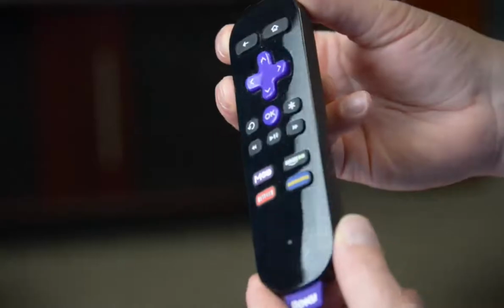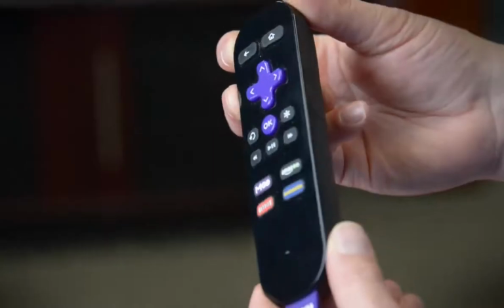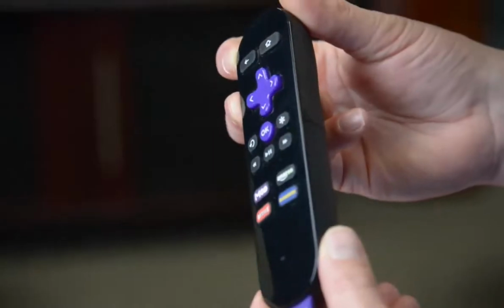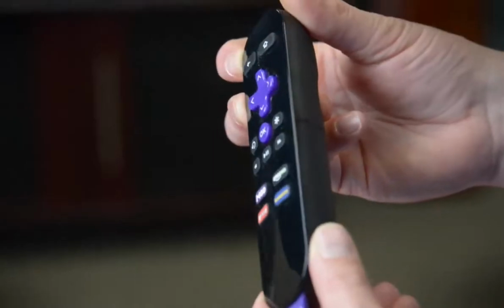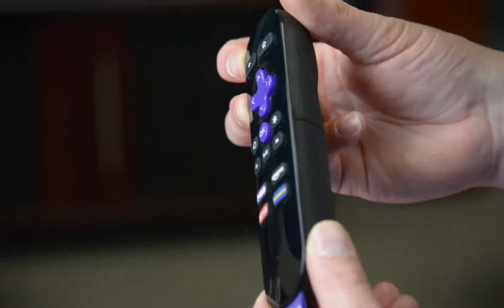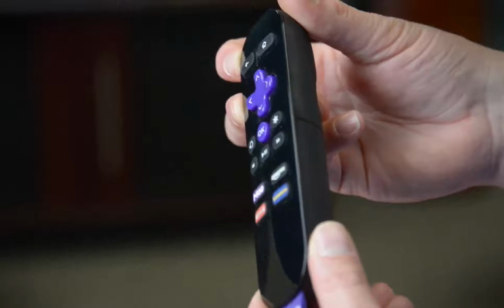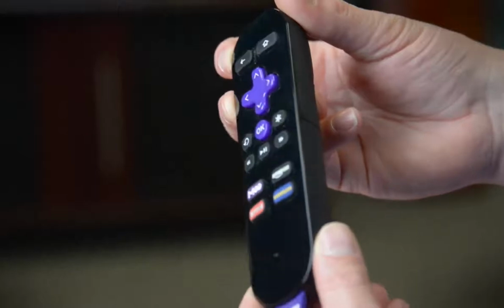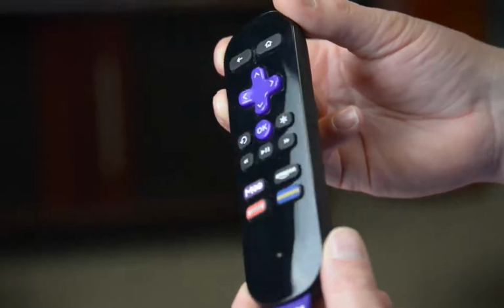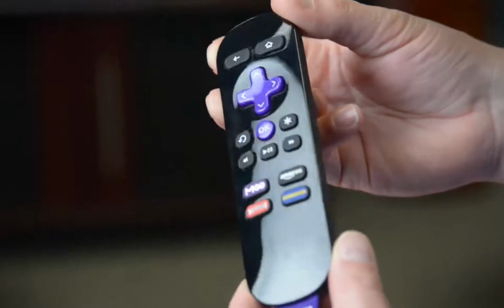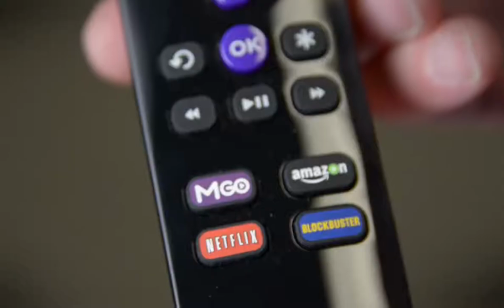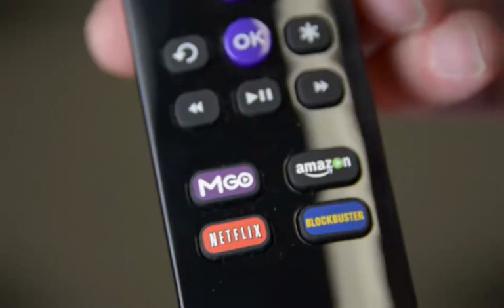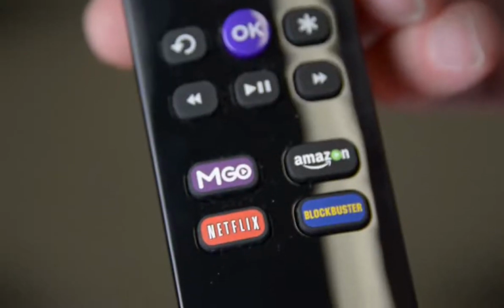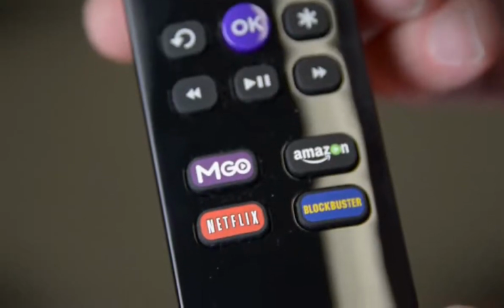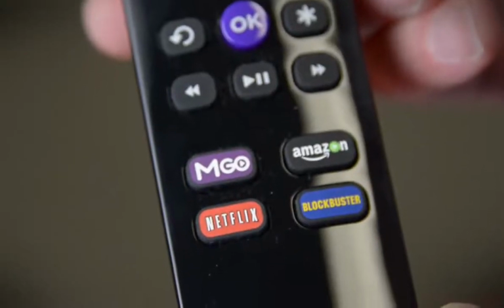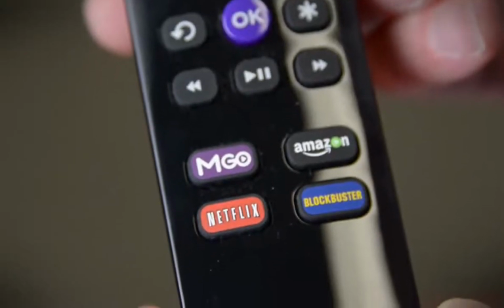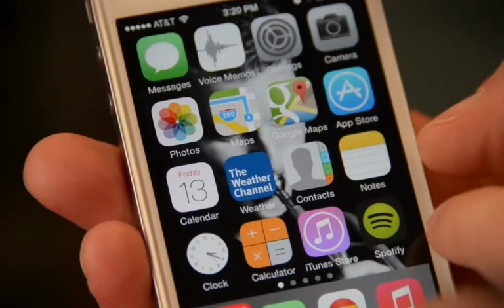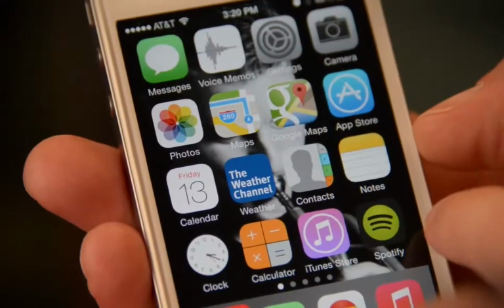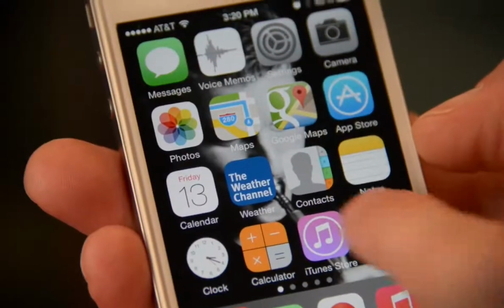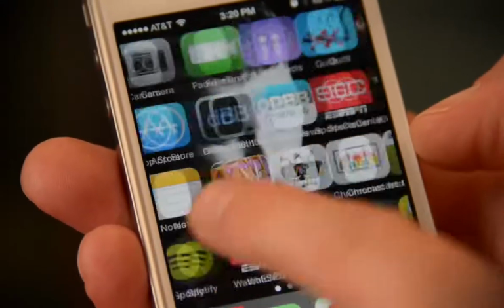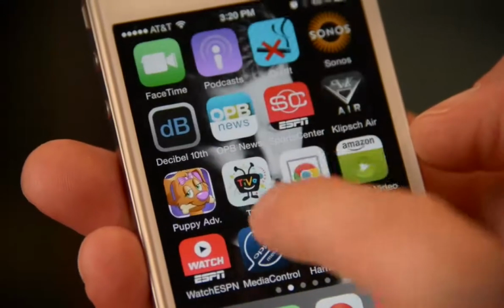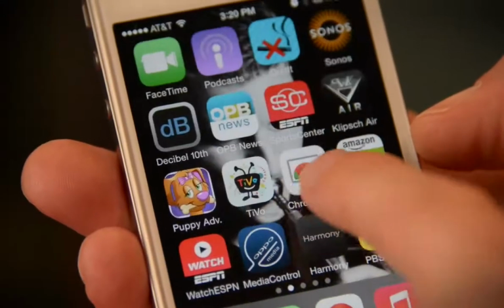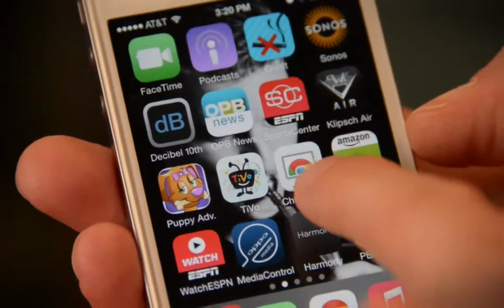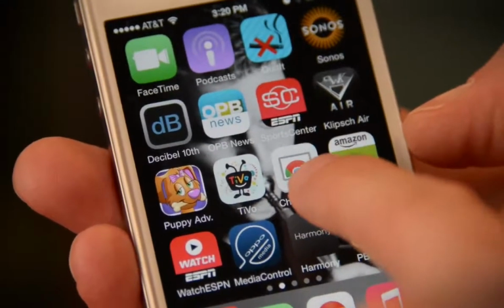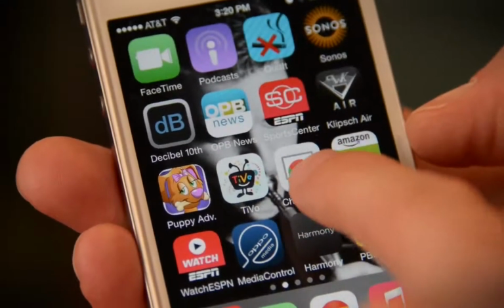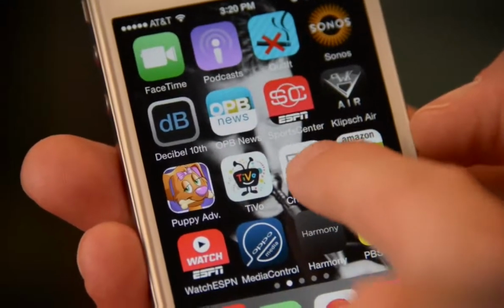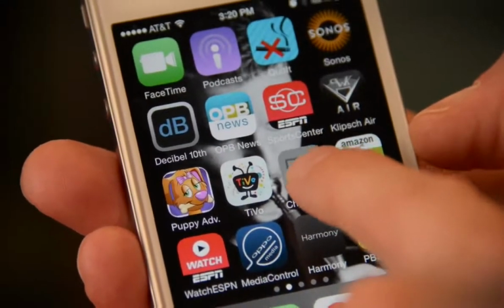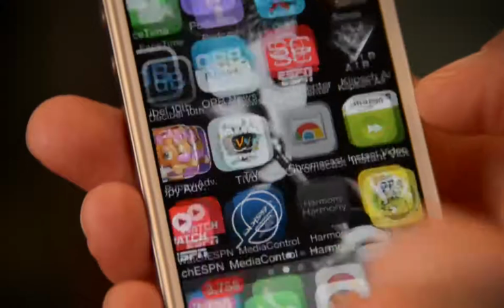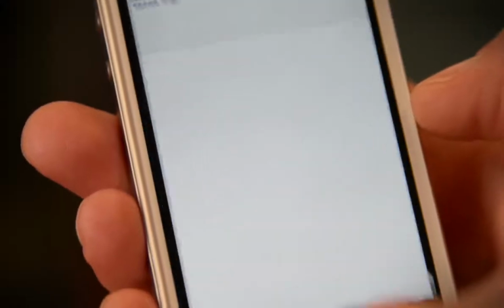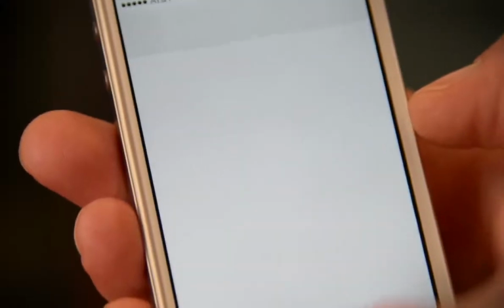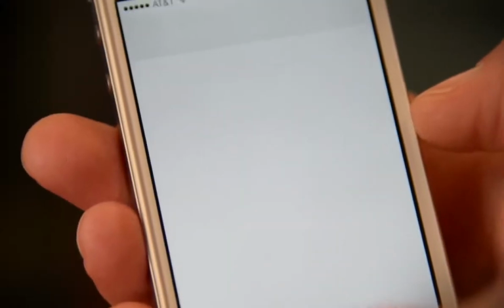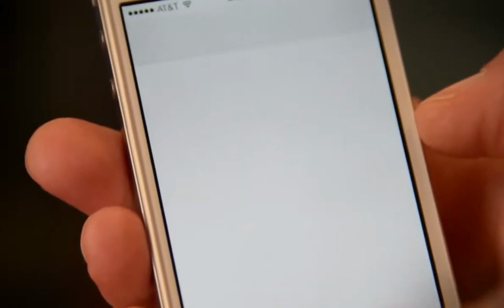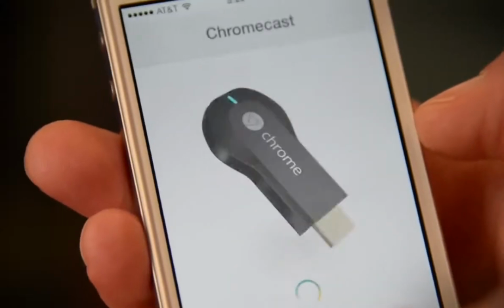You'll notice the Roku Streaming Stick comes with a remote control. For the Chromecast, your remote is your smartphone, tablet, or in some cases, a computer.